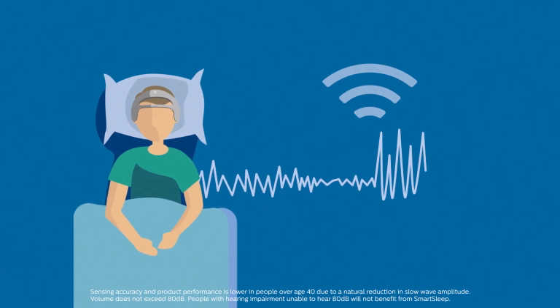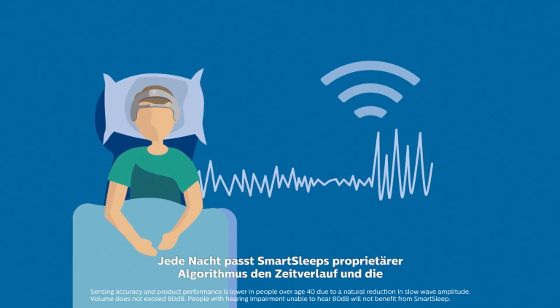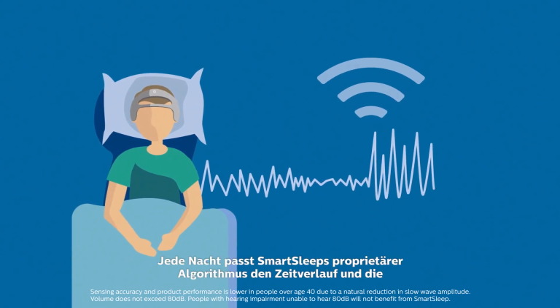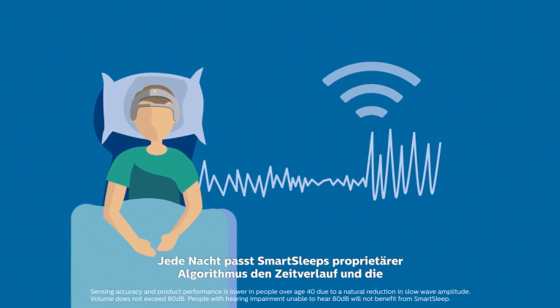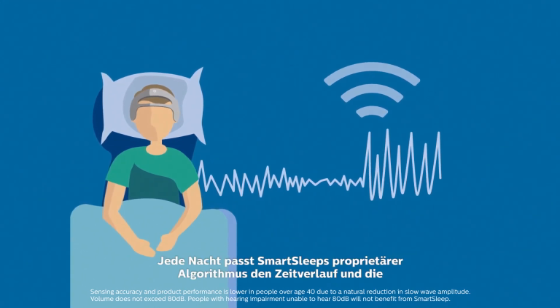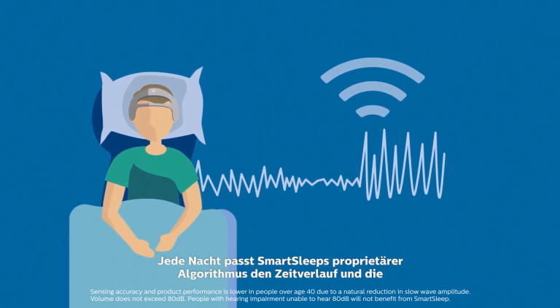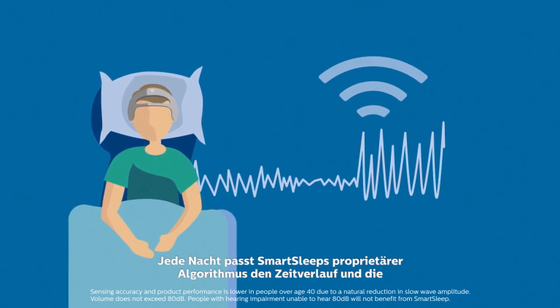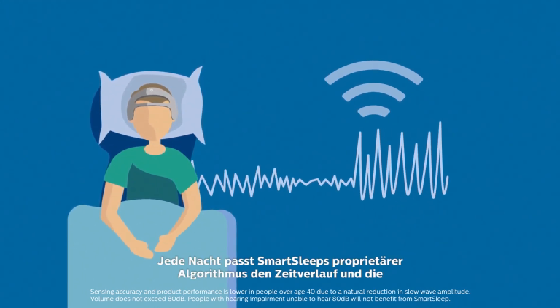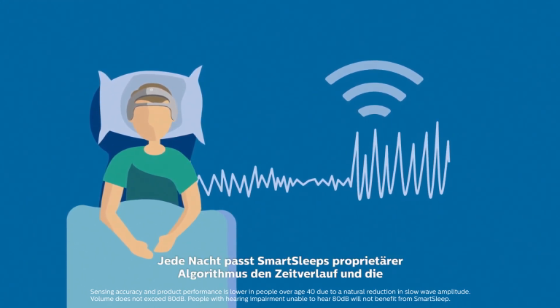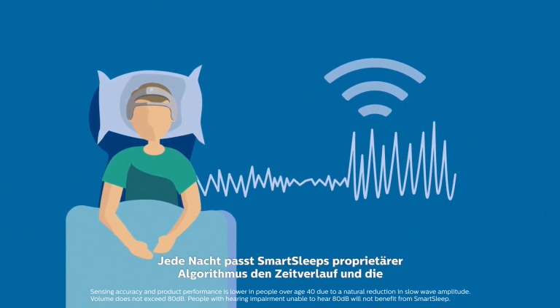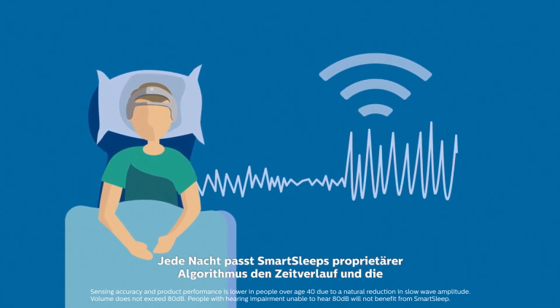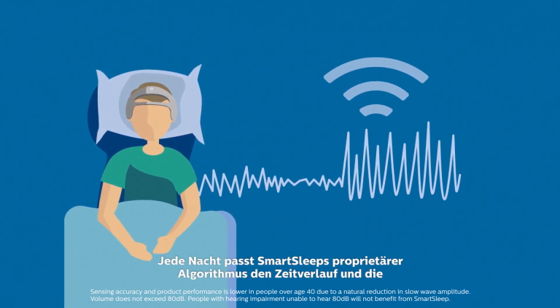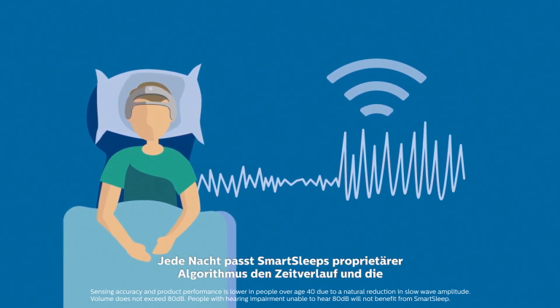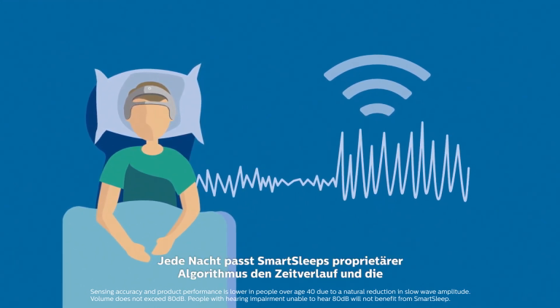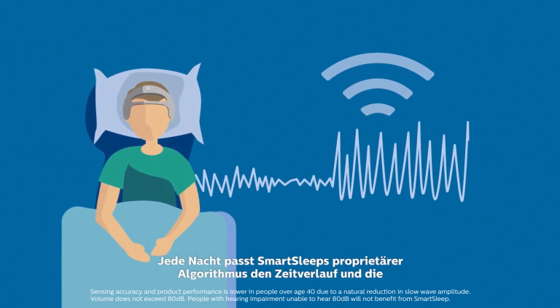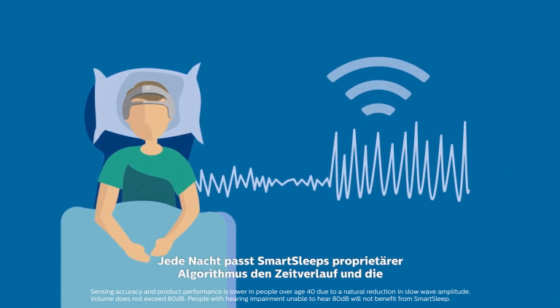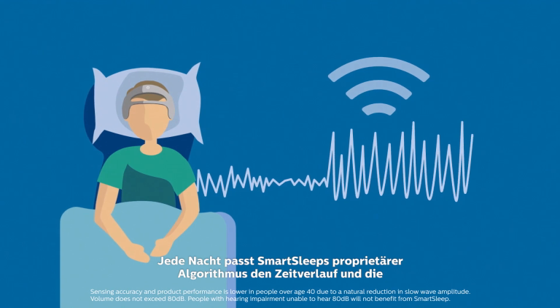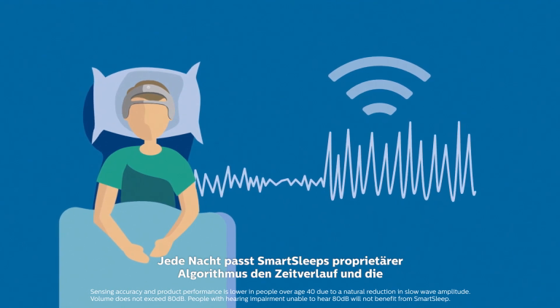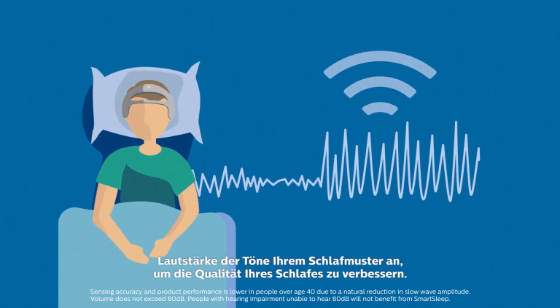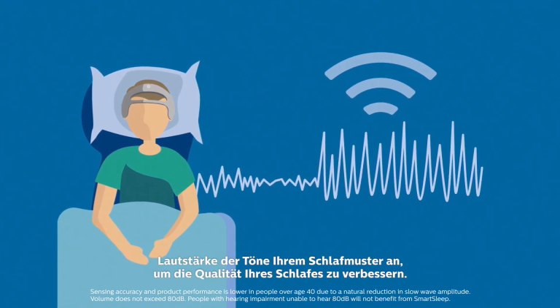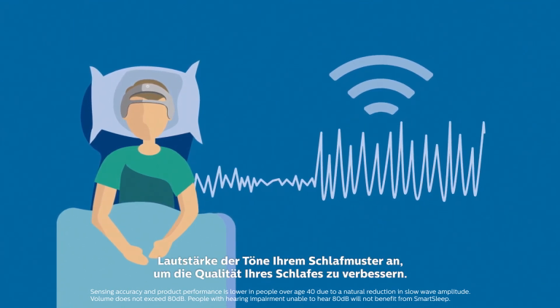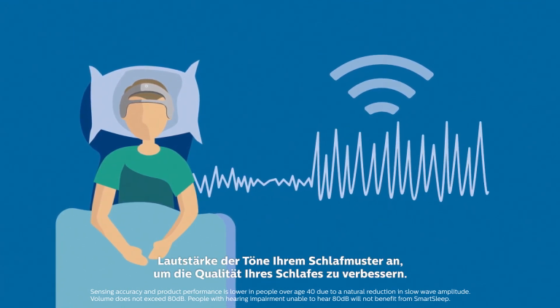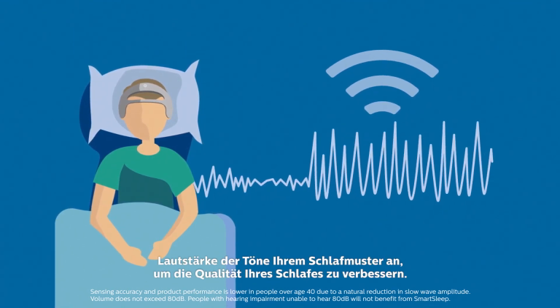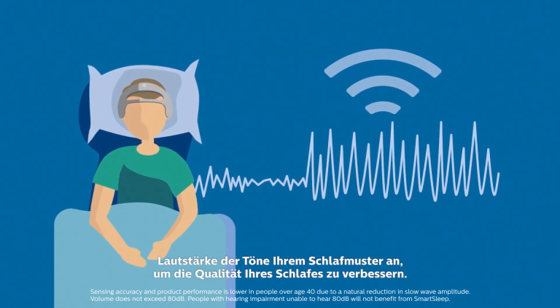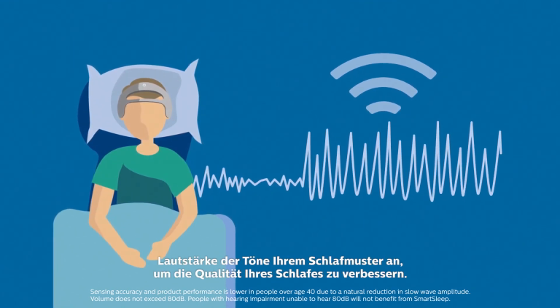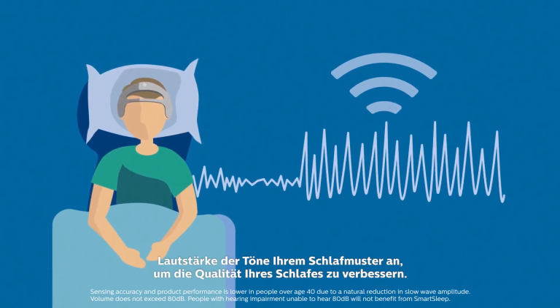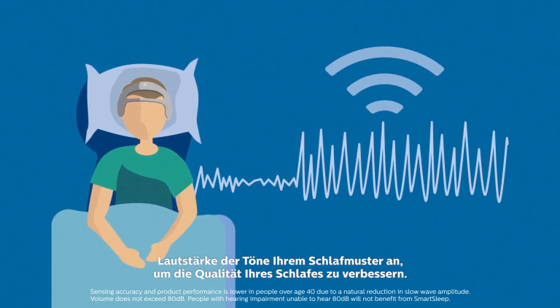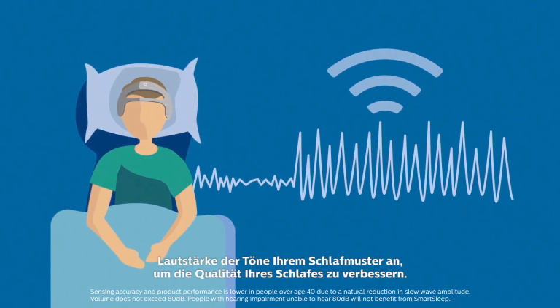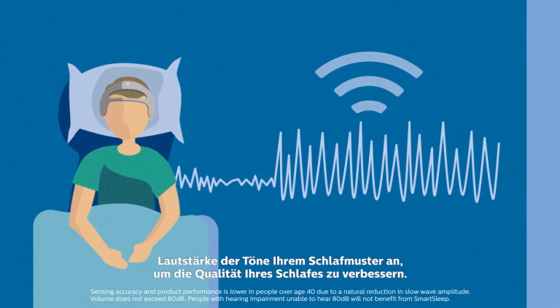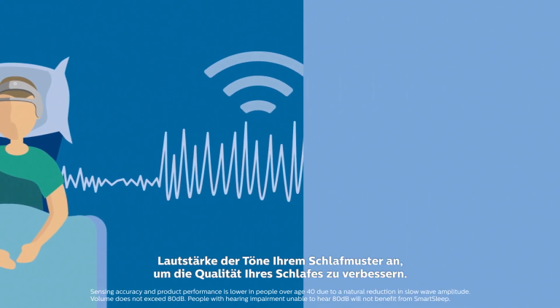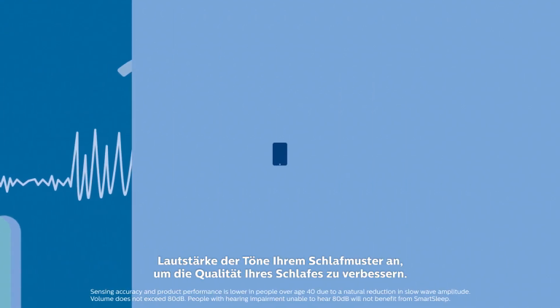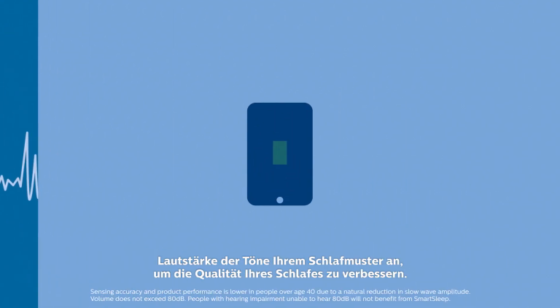Every night SmartSleep's proprietary algorithm customizes the timing and volume of tones to your sleep pattern to enhance your quality of sleep.